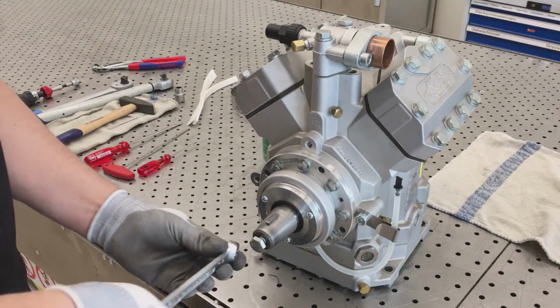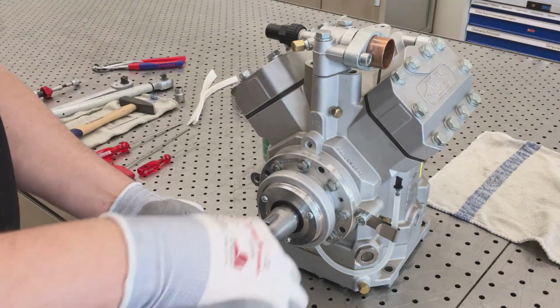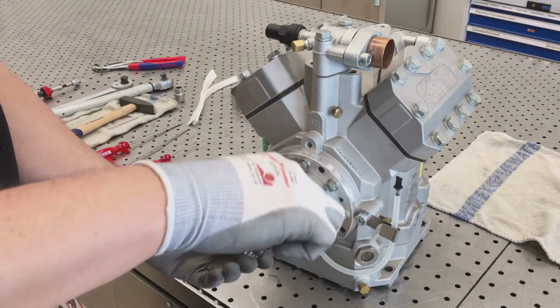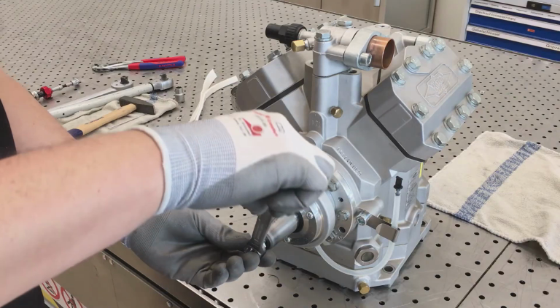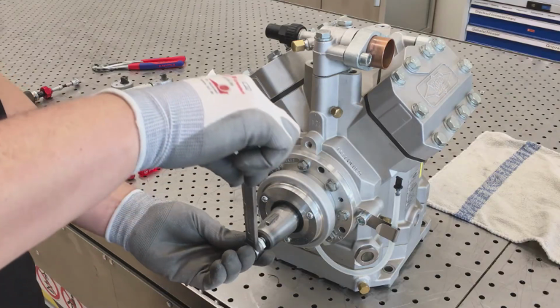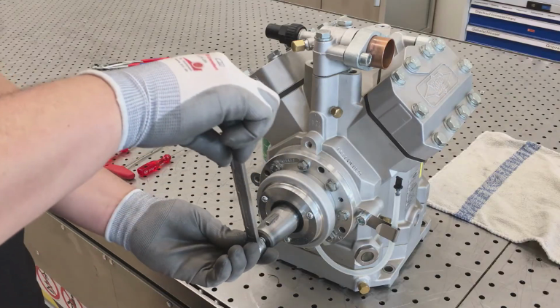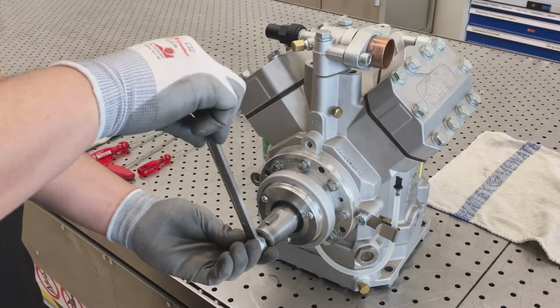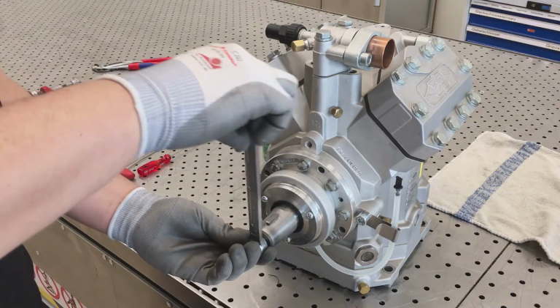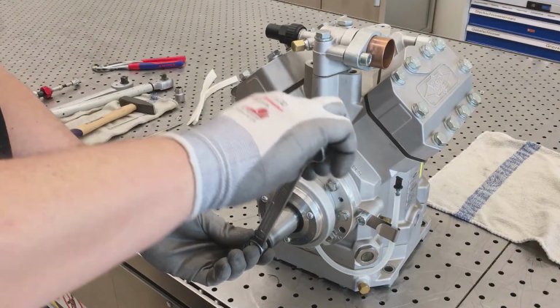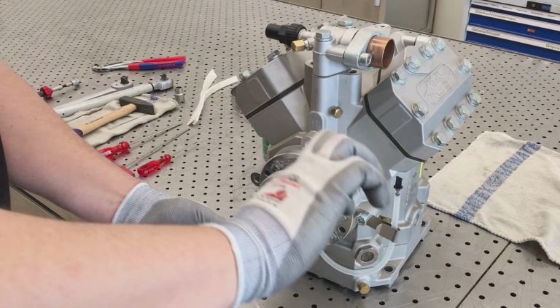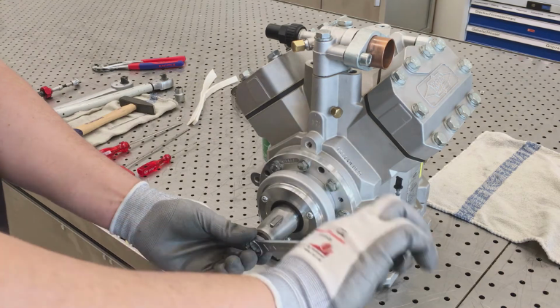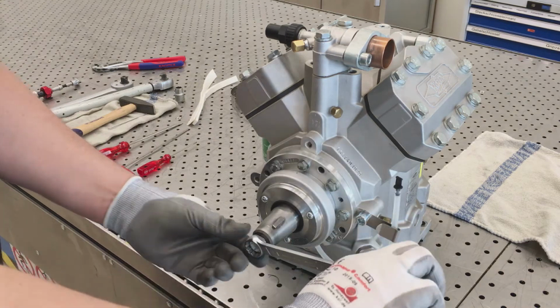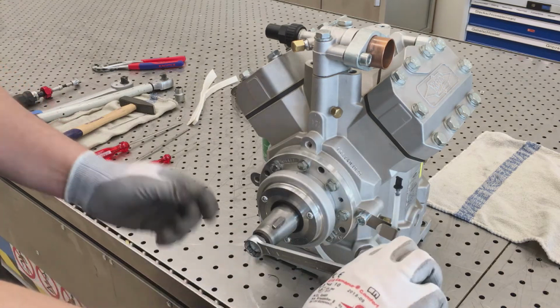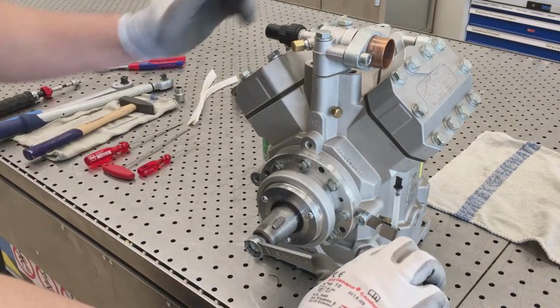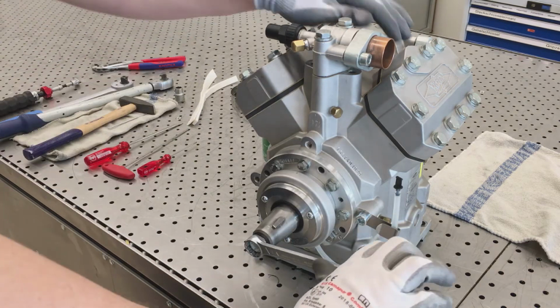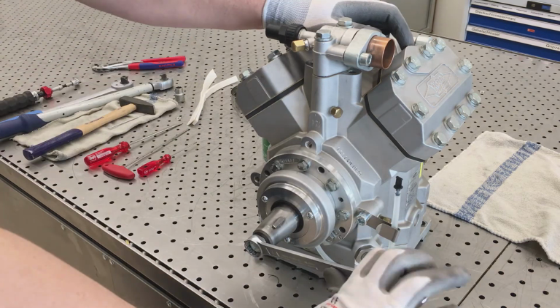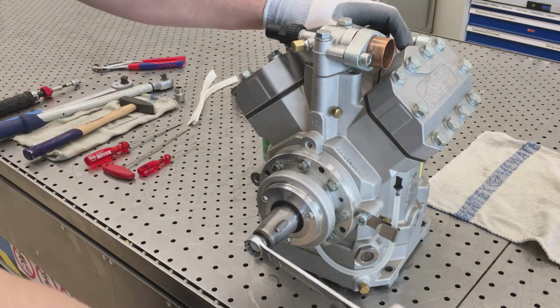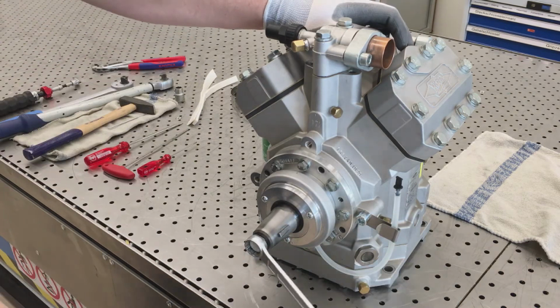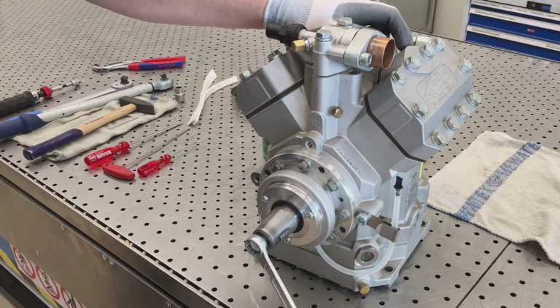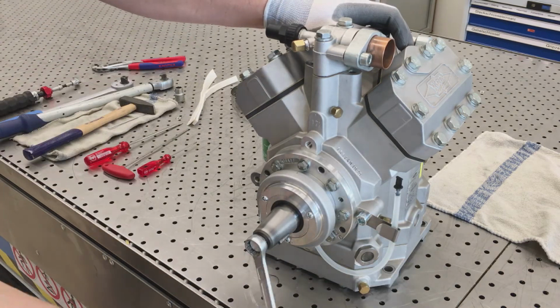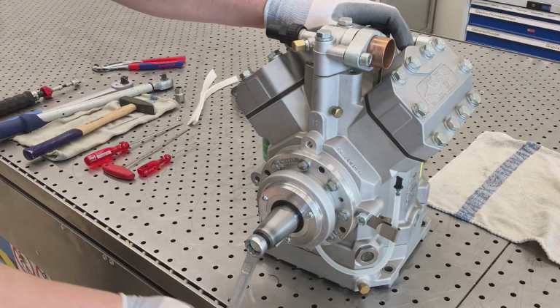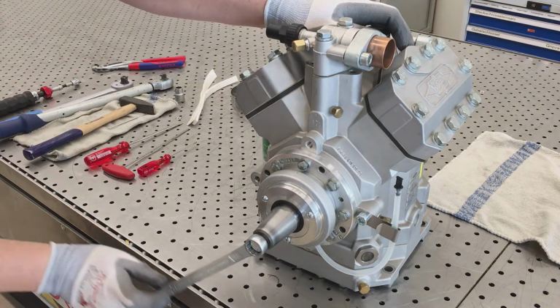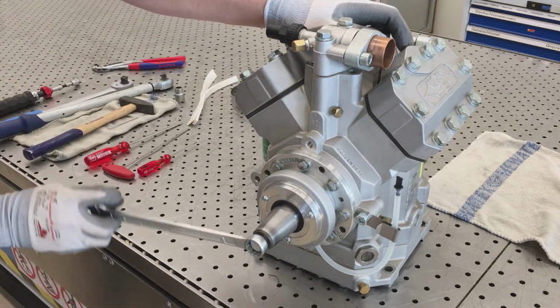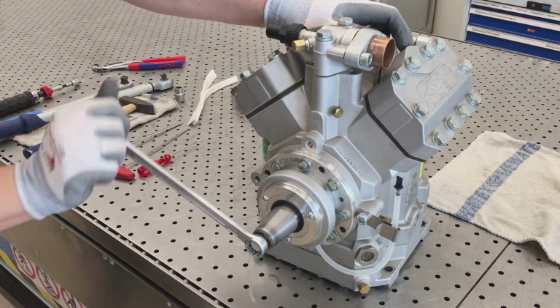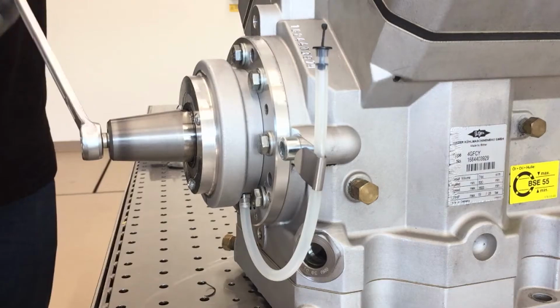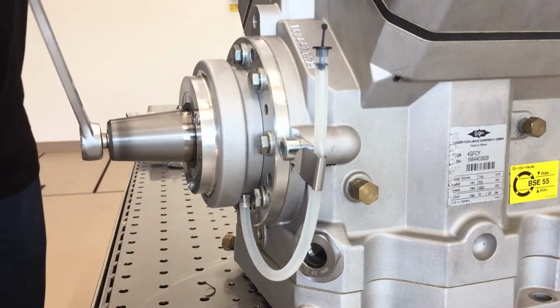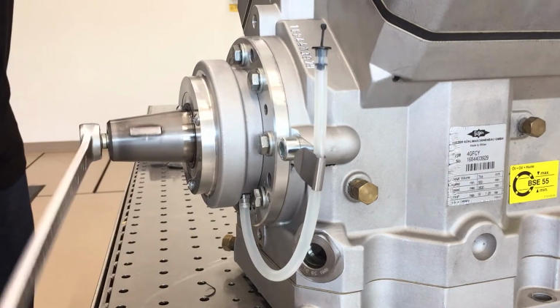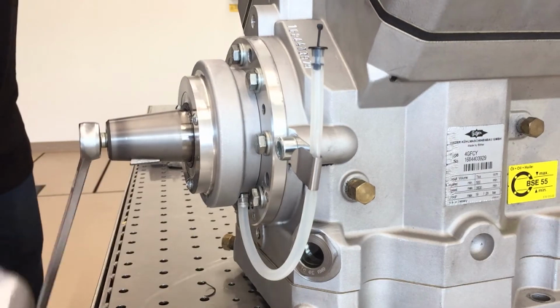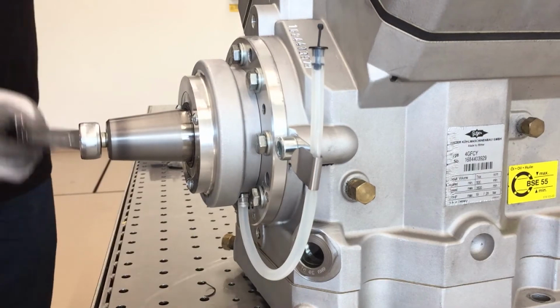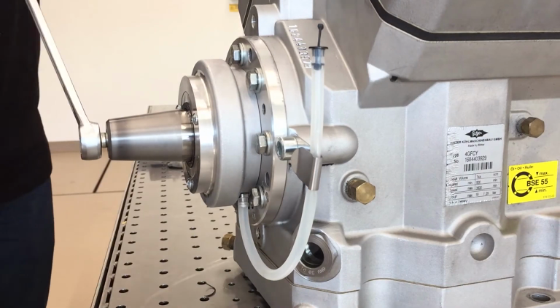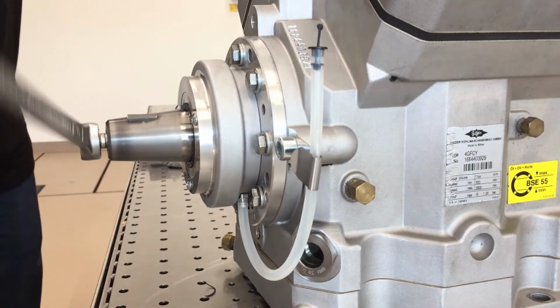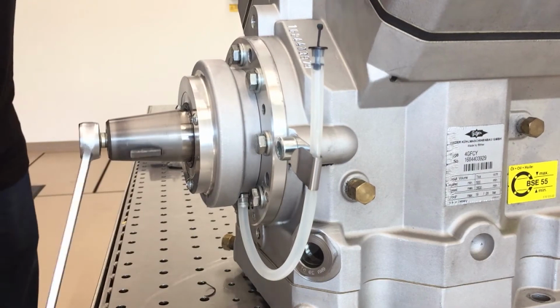Rotate the compressor shaft several times manually to lubricate the shaft seal.